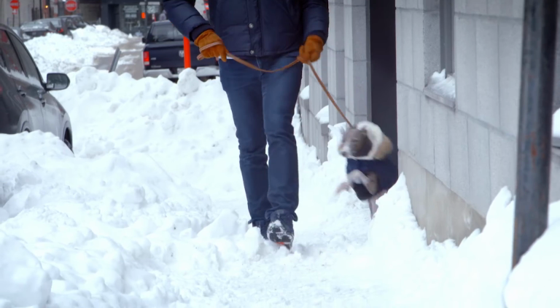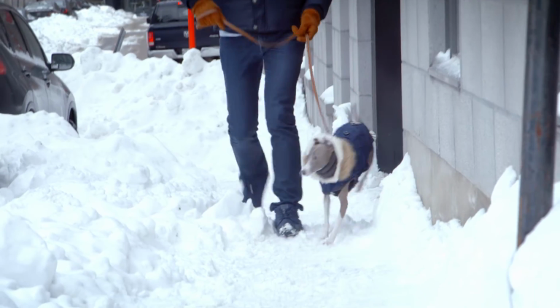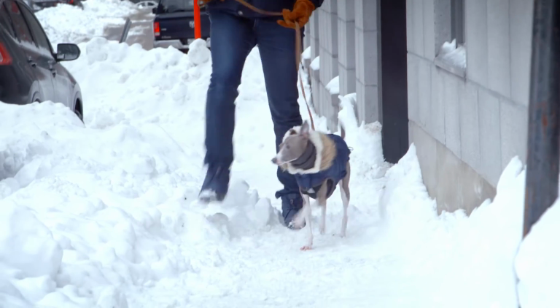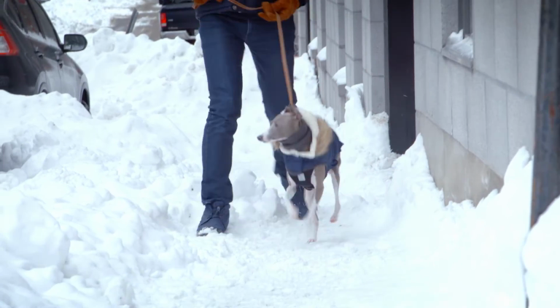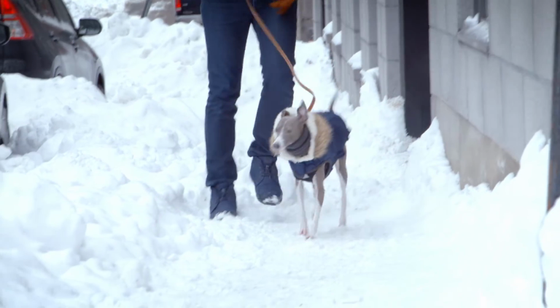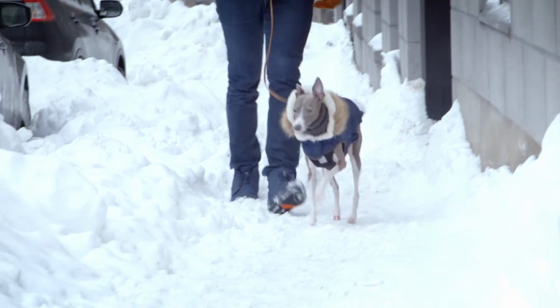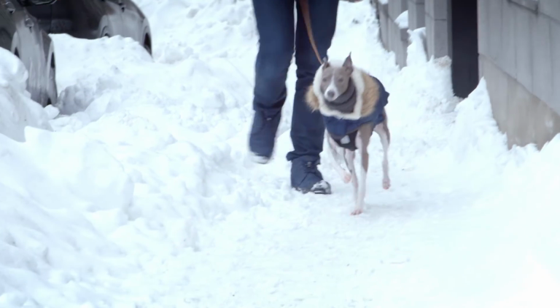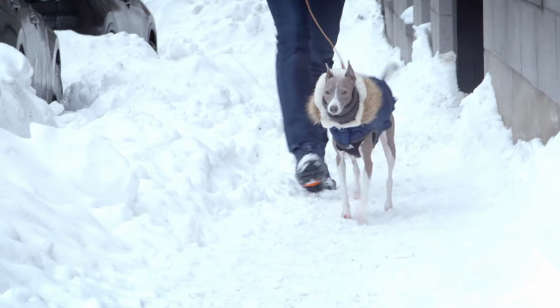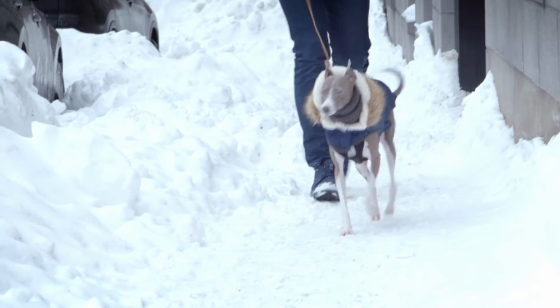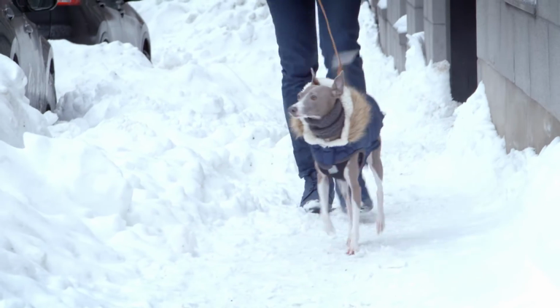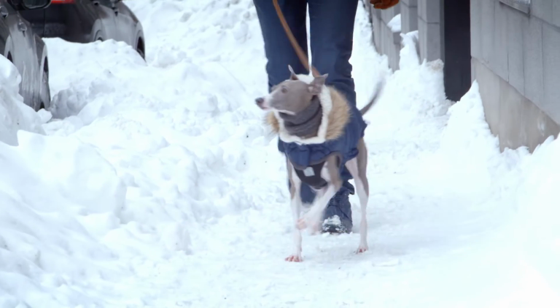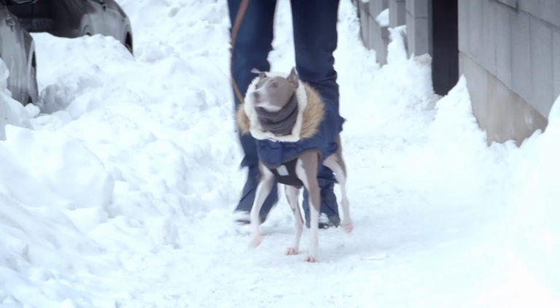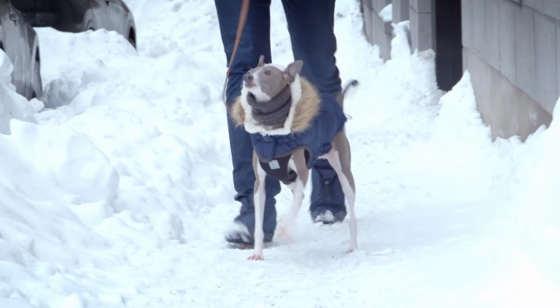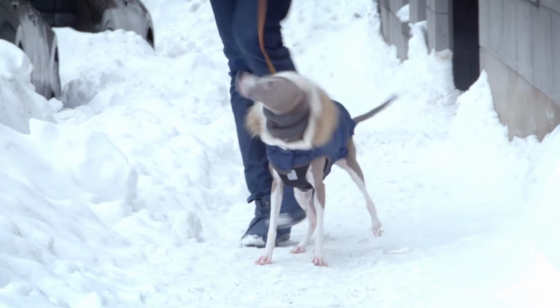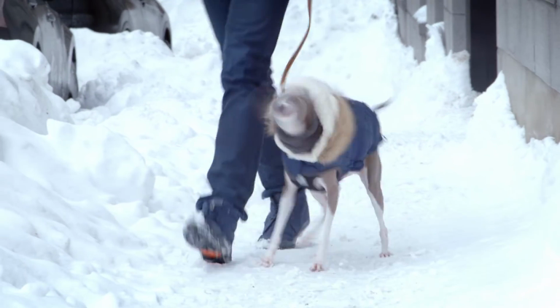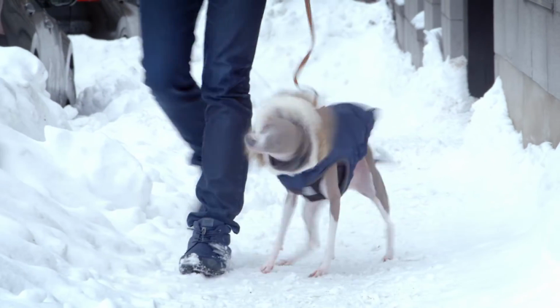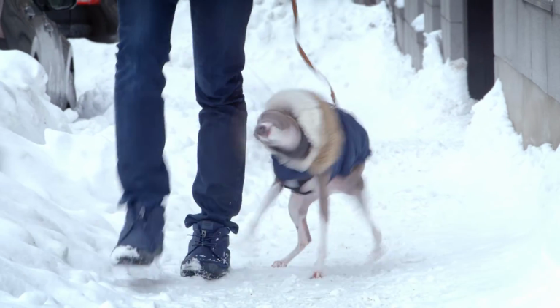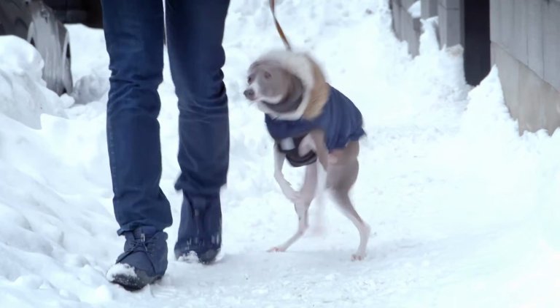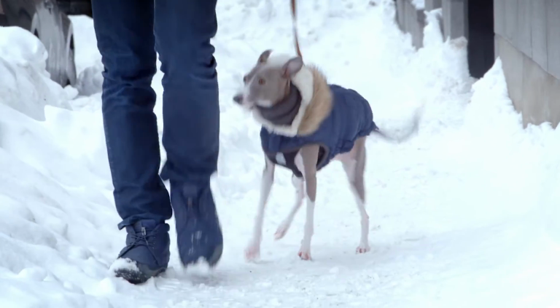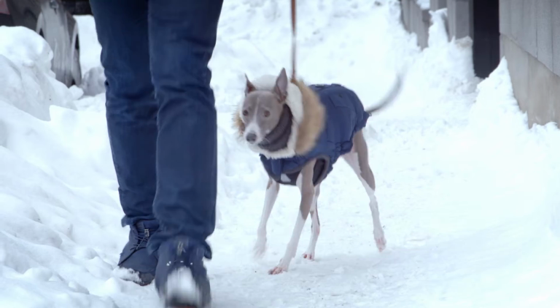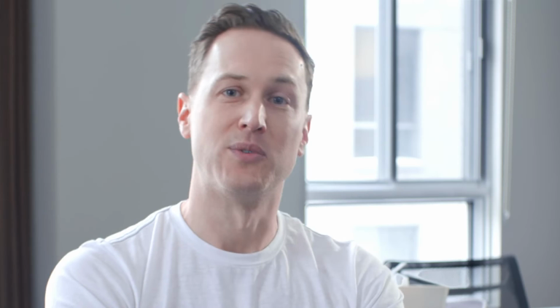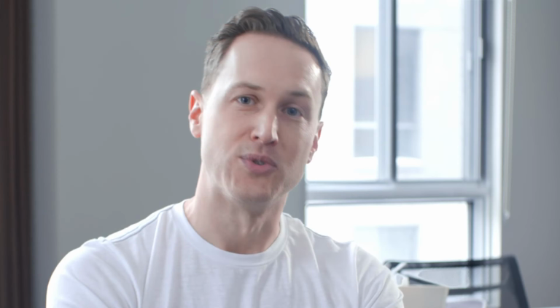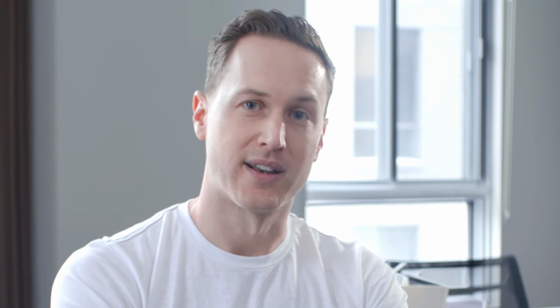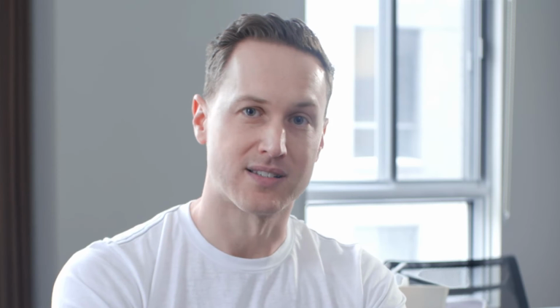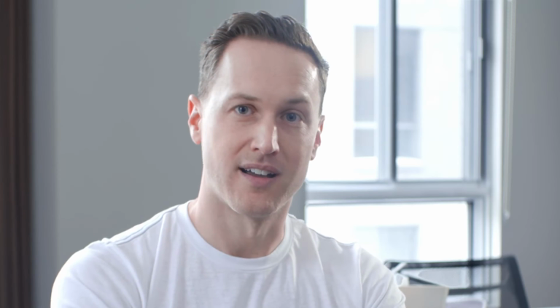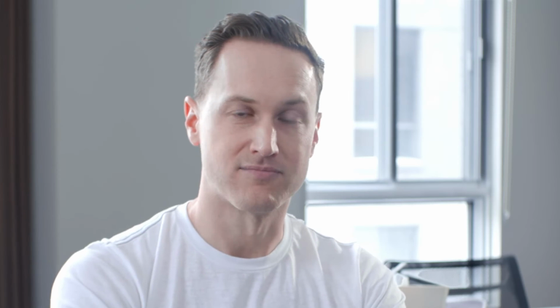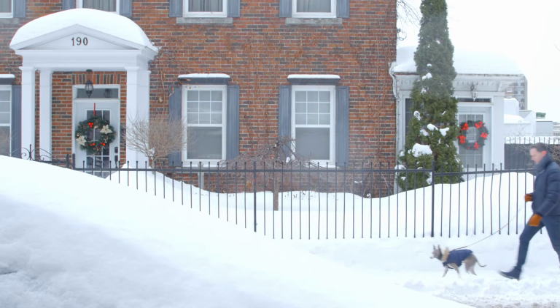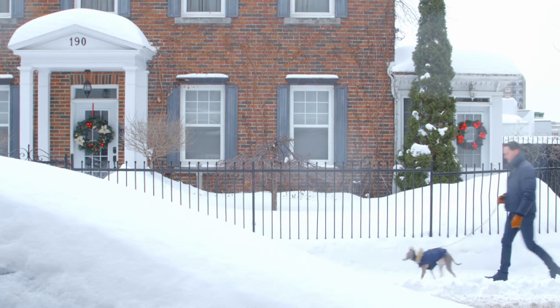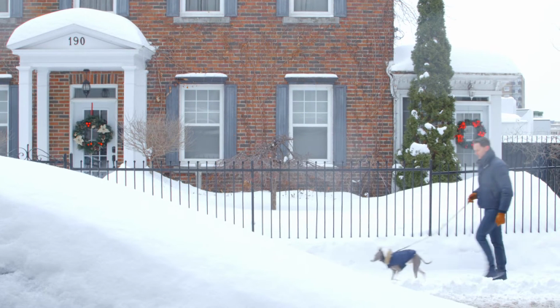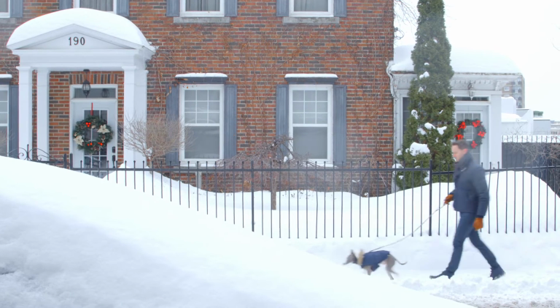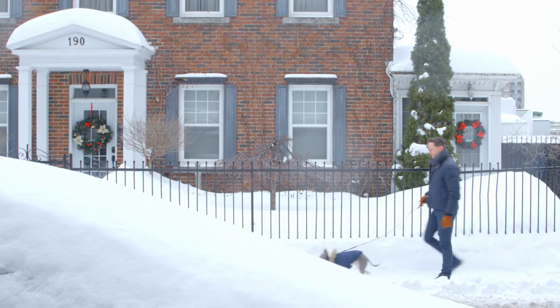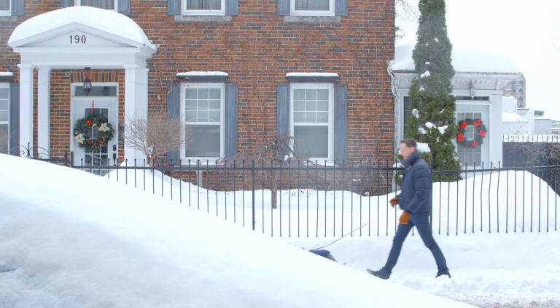Everything was going great until he developed into a teenager and then he started to lift his leg. But when he would do that inside, obviously it would go everywhere.